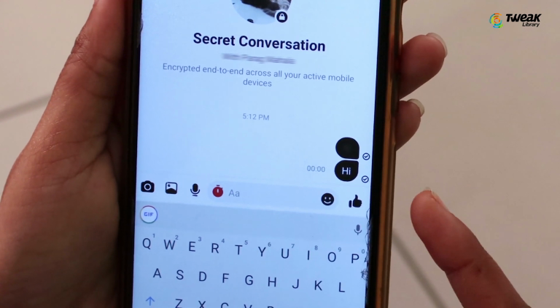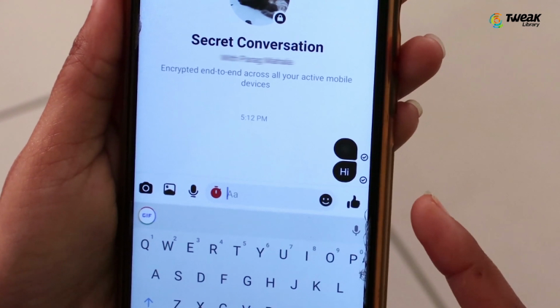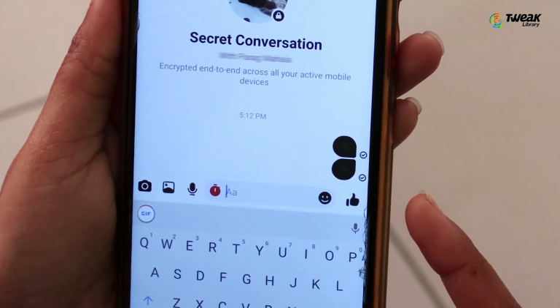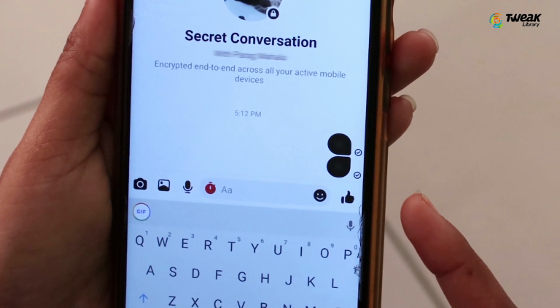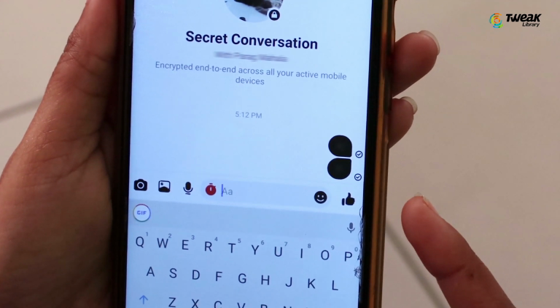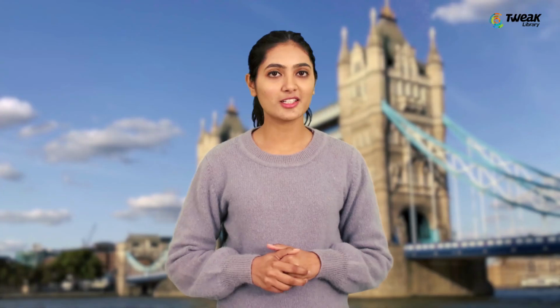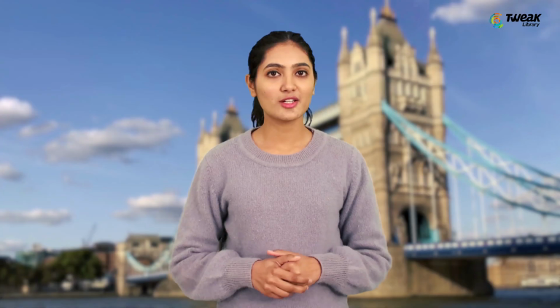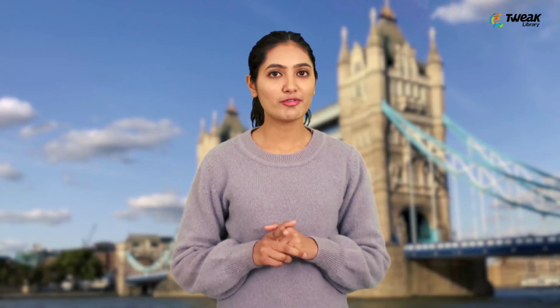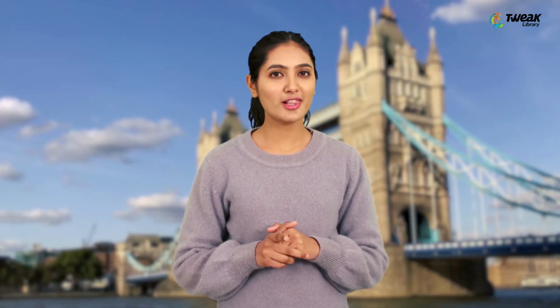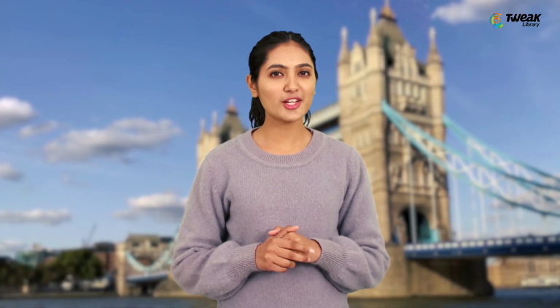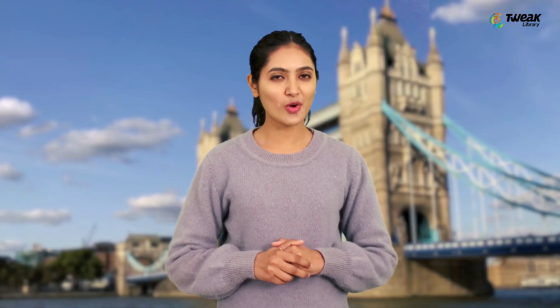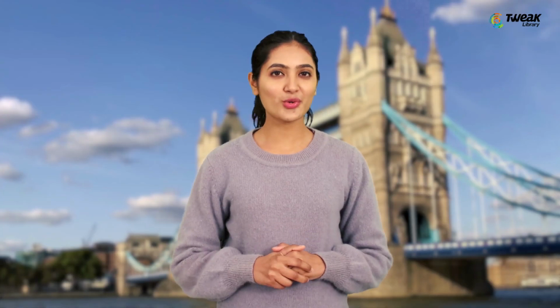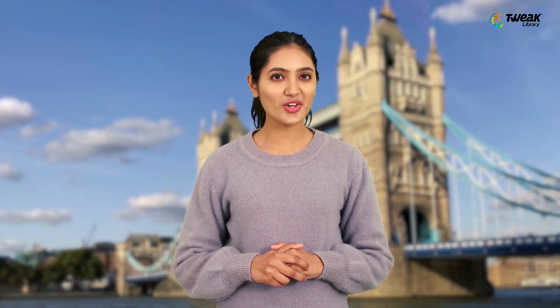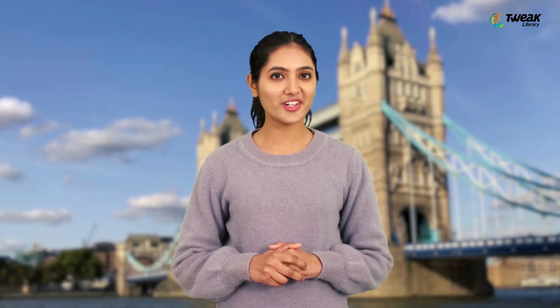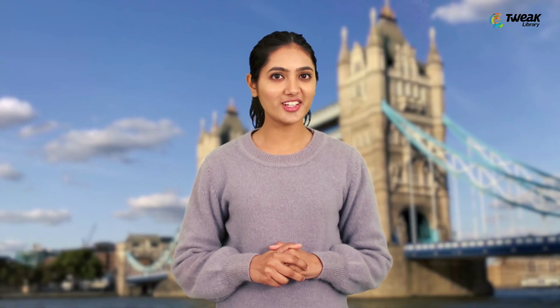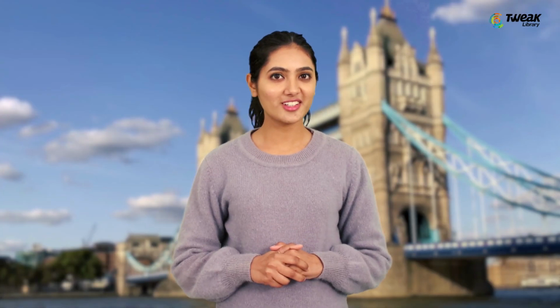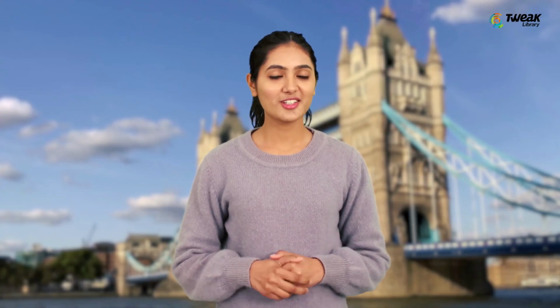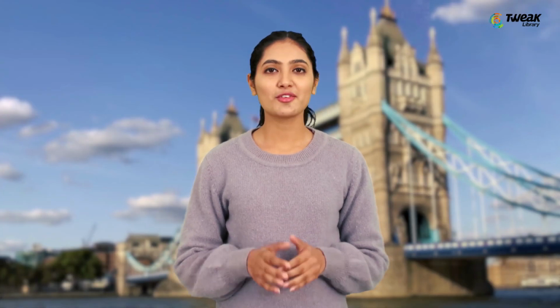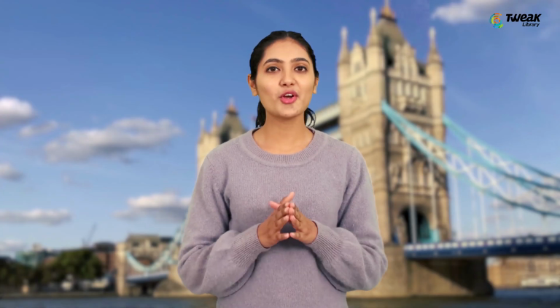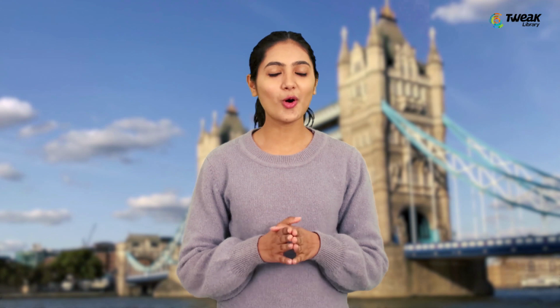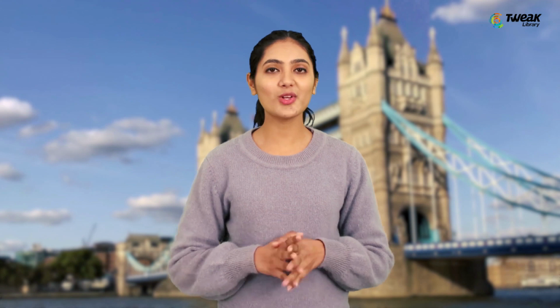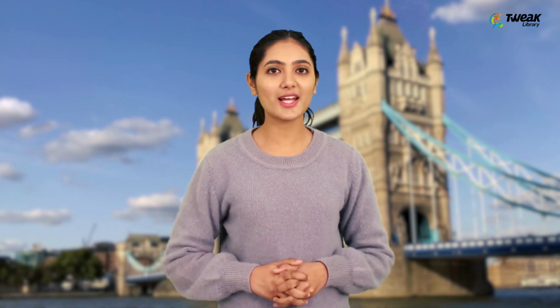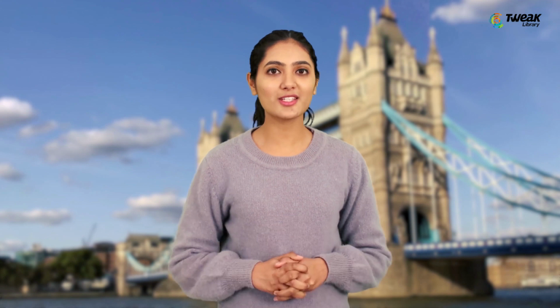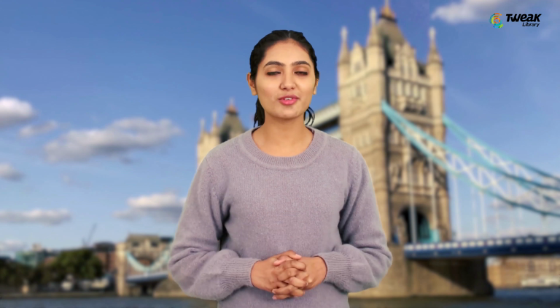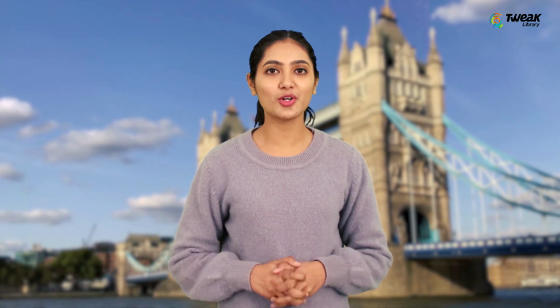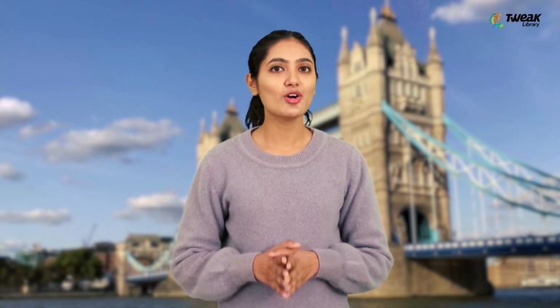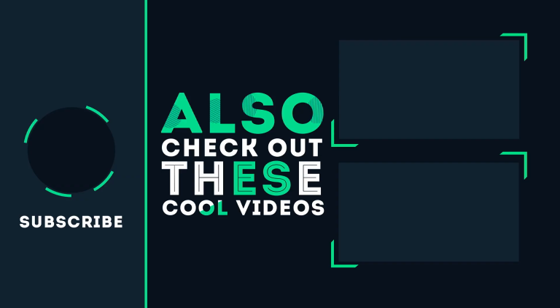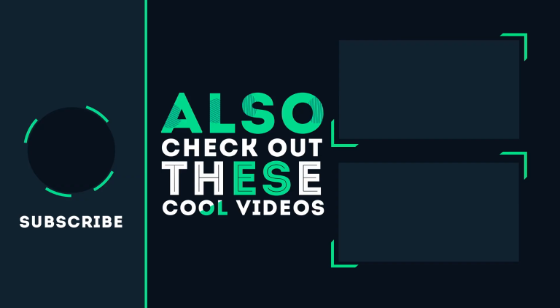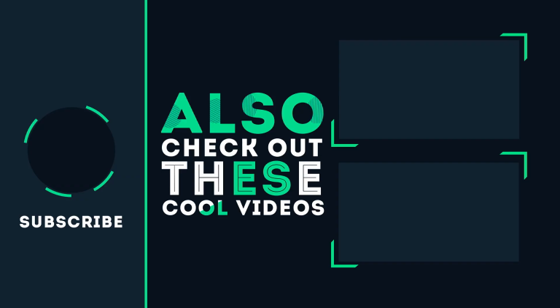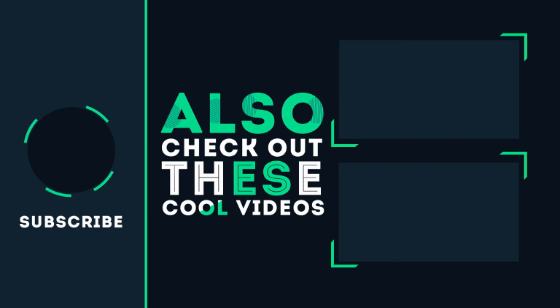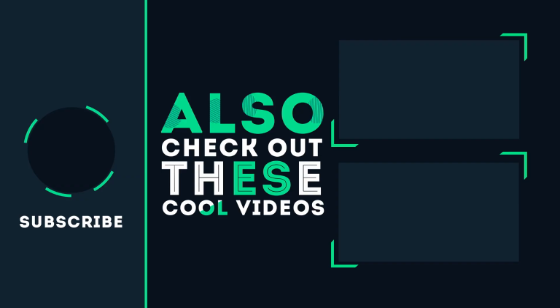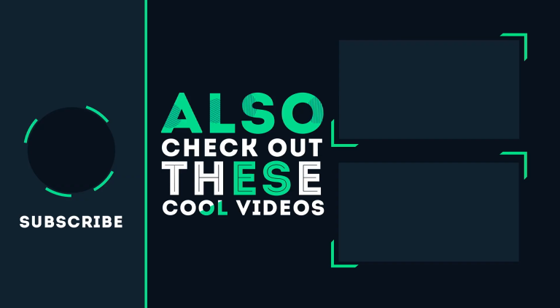And that's it. Feel like Tom Cruise already? We hope you liked this video. For more such tutorials, subscribe to our channel and have a nice day.